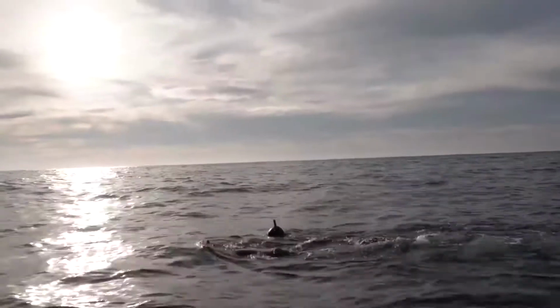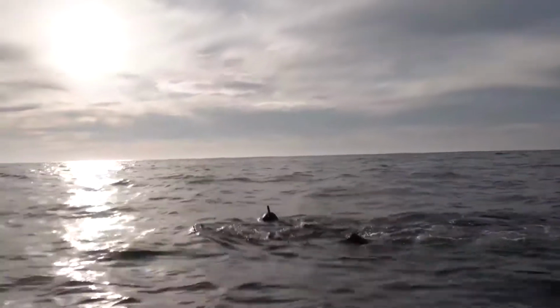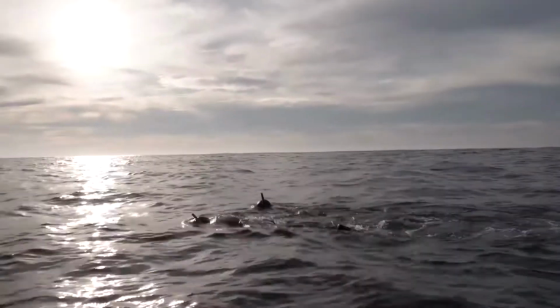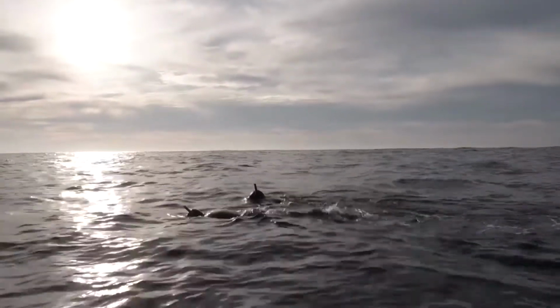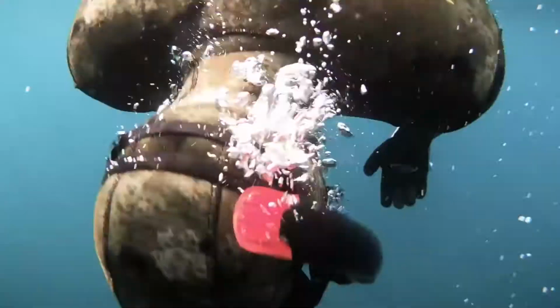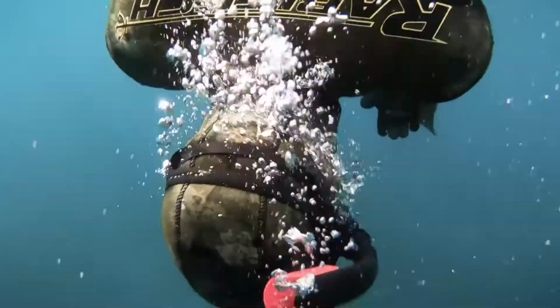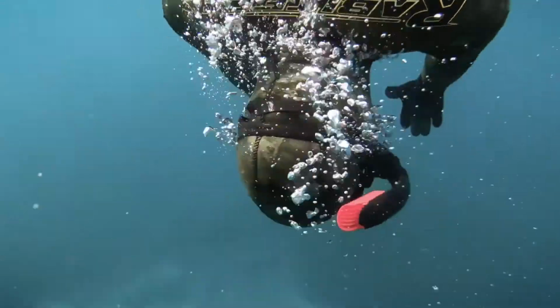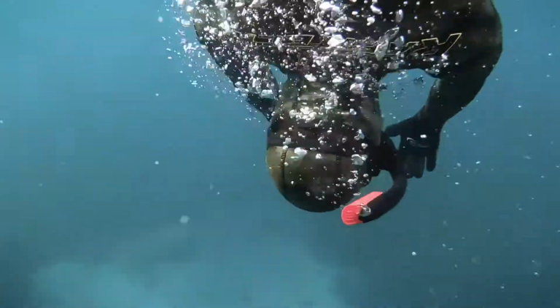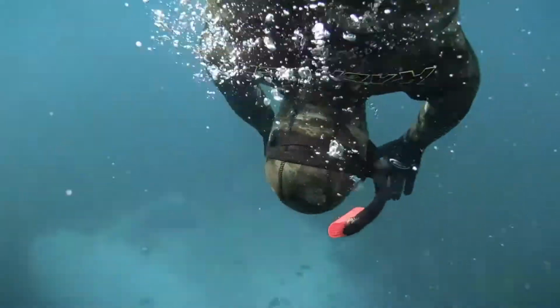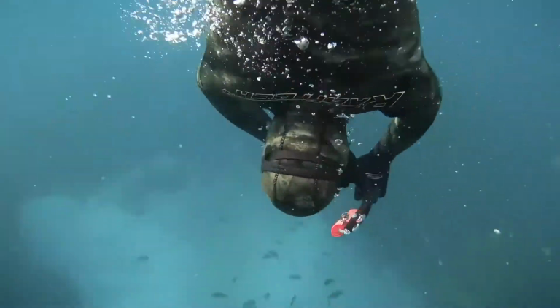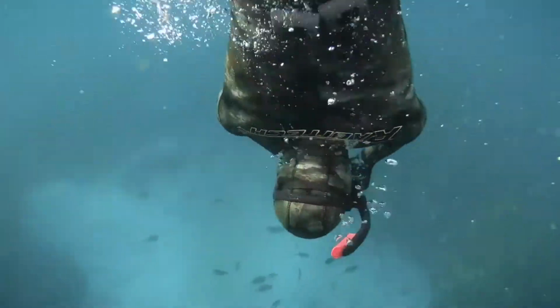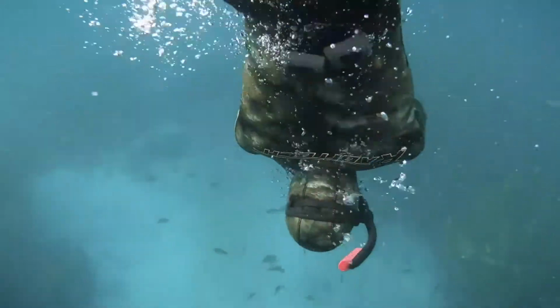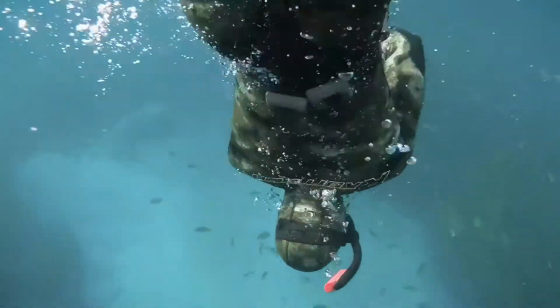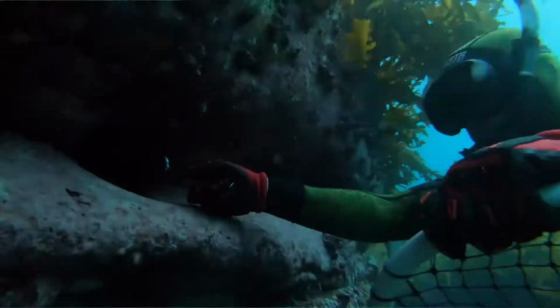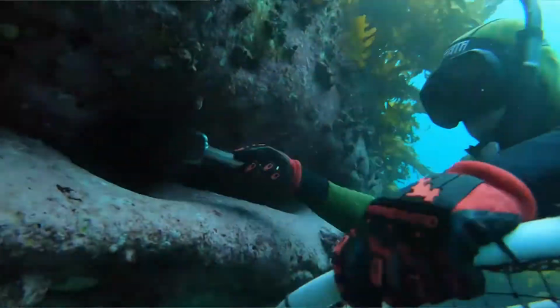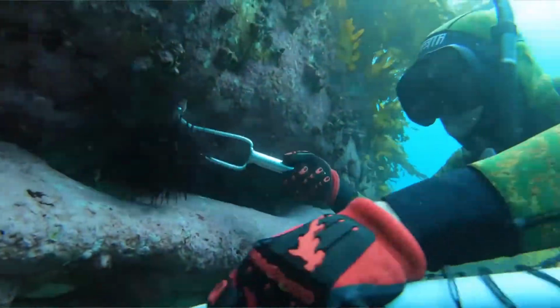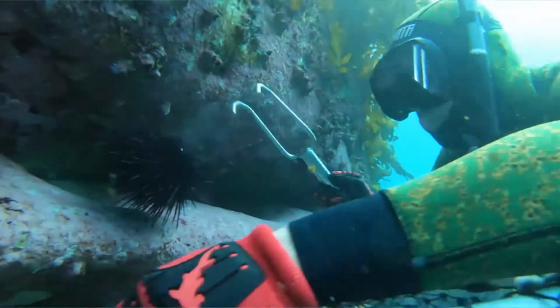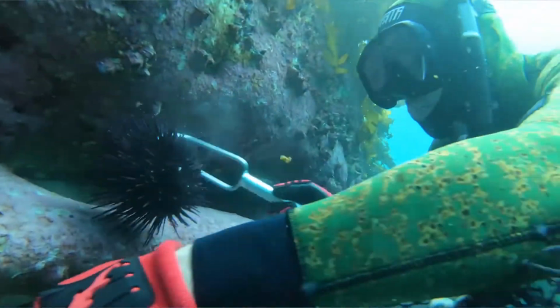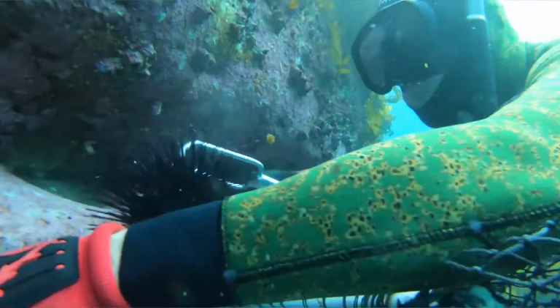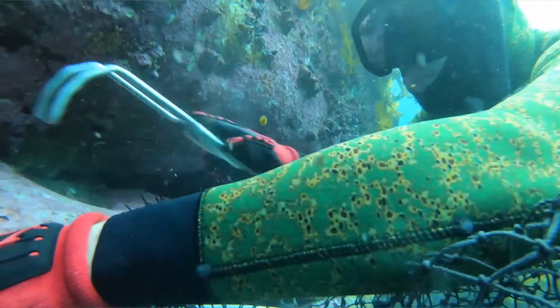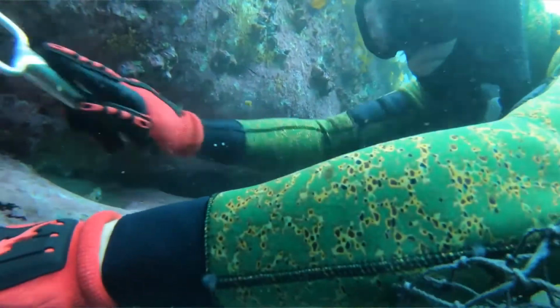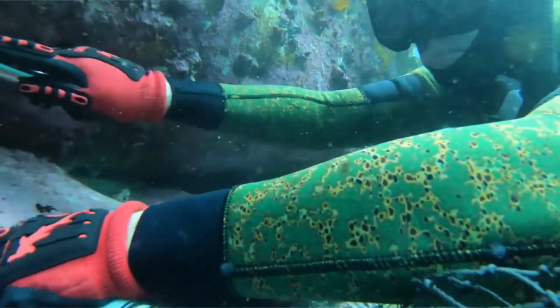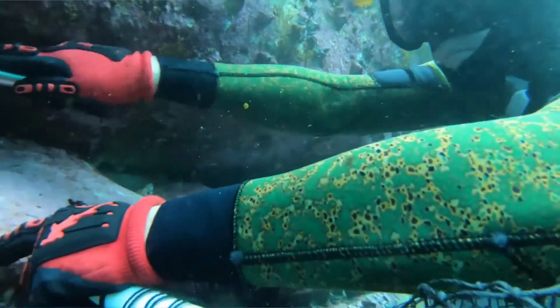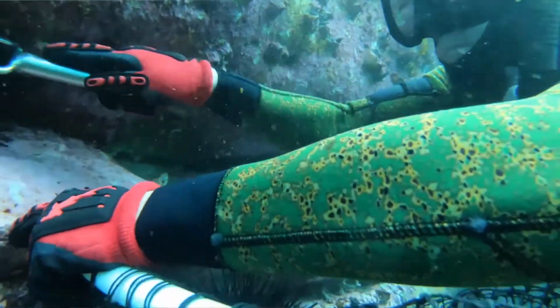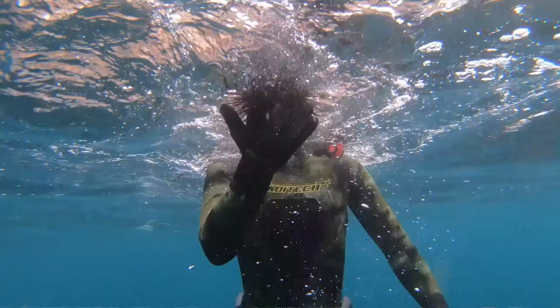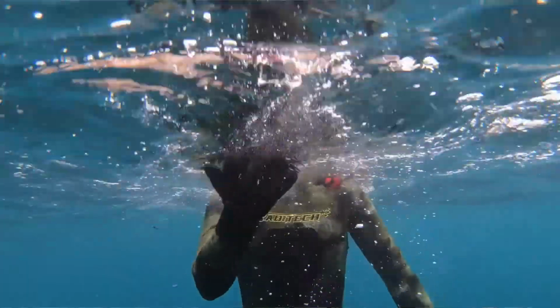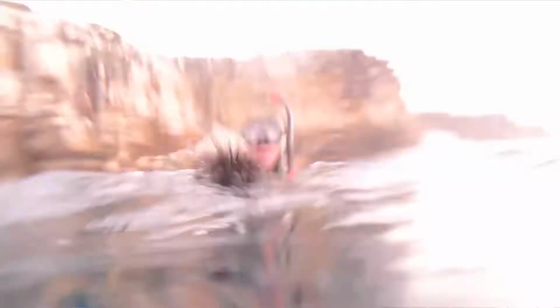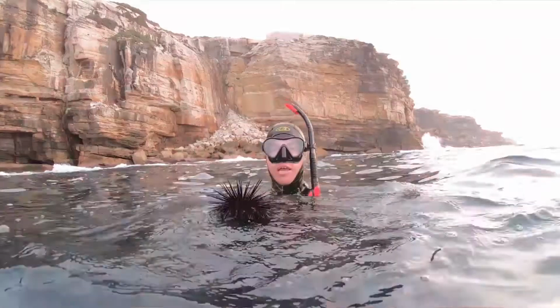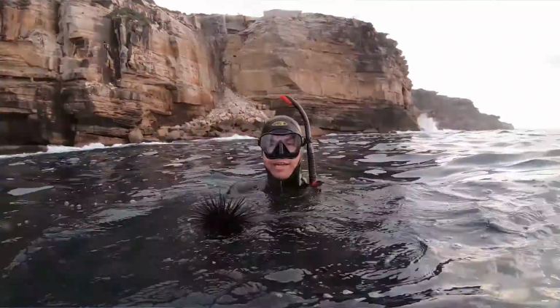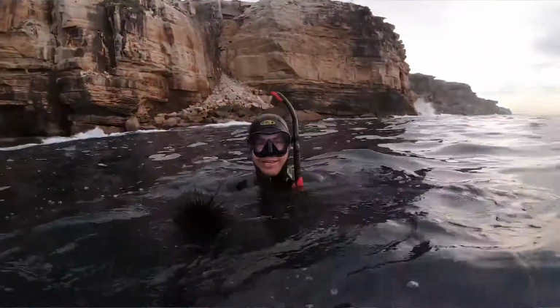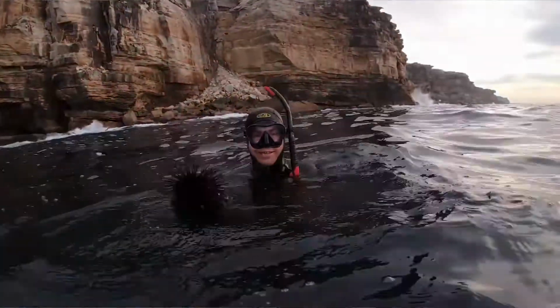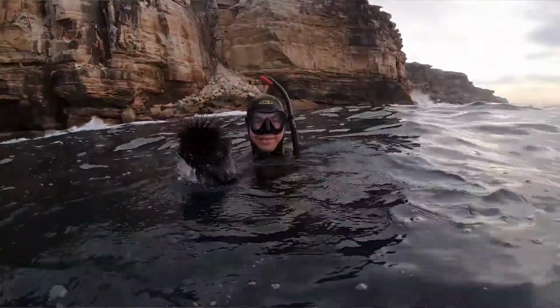Craig Sheppard is a commercial sea urchin diver who harvests urchin by hand and supplies some of the best restaurants in Sydney.